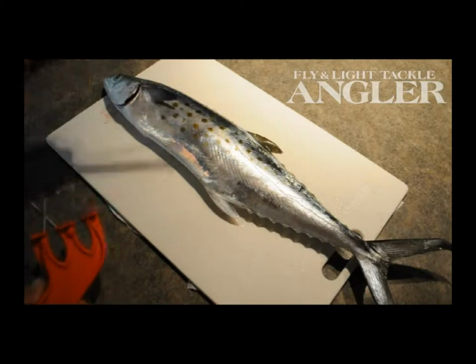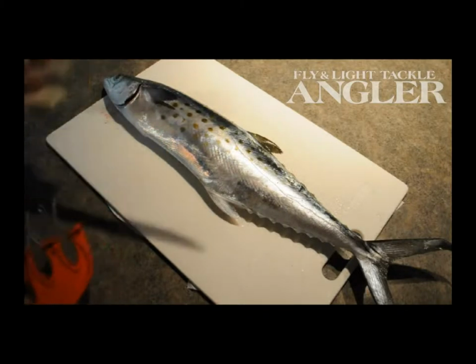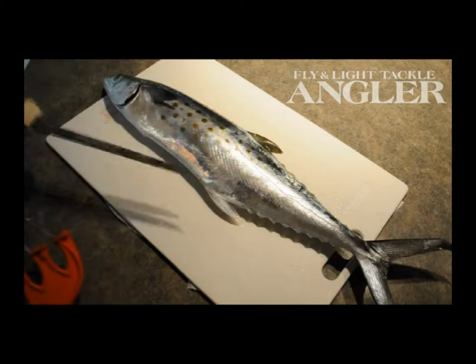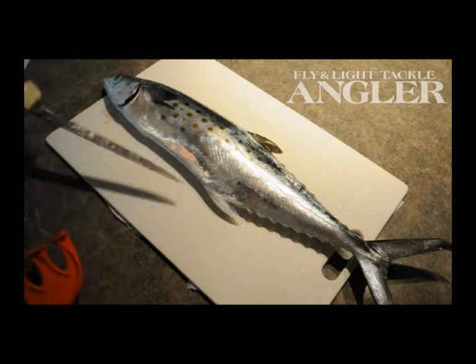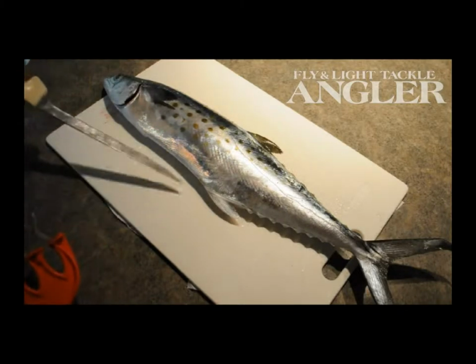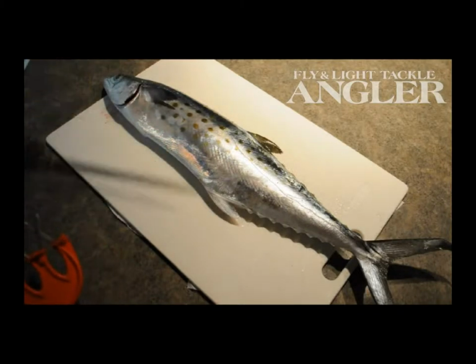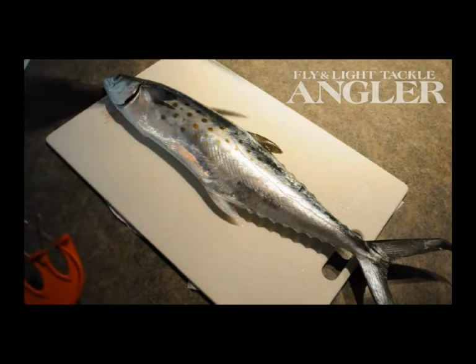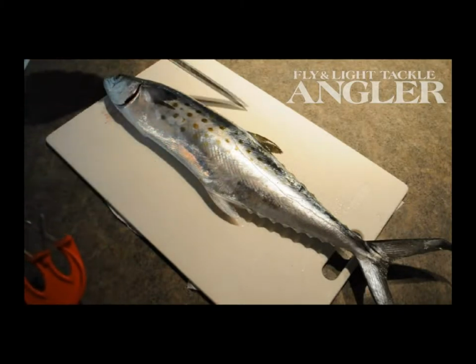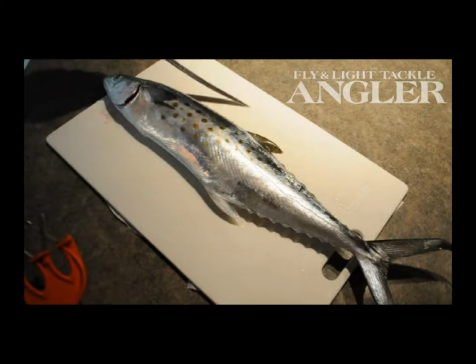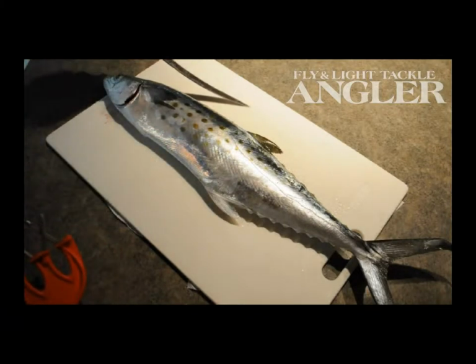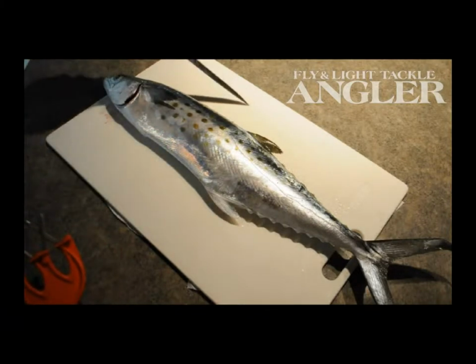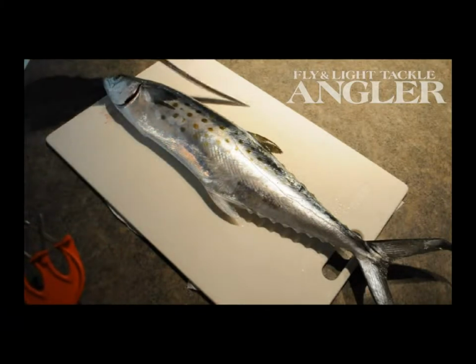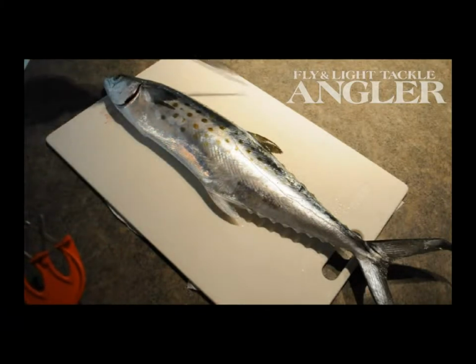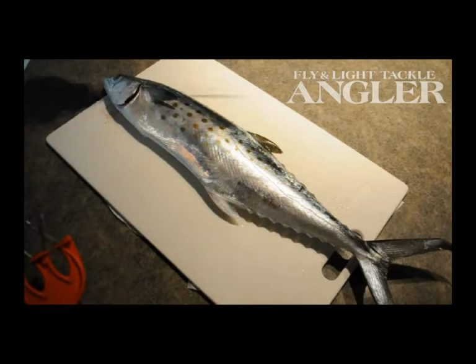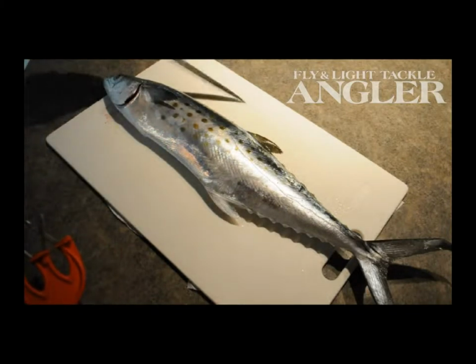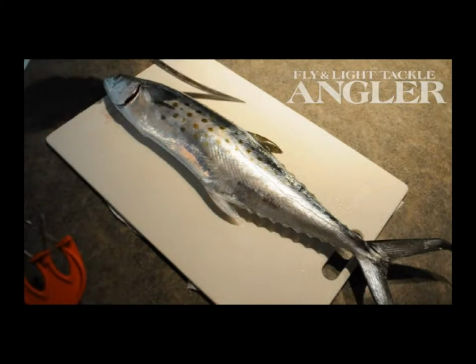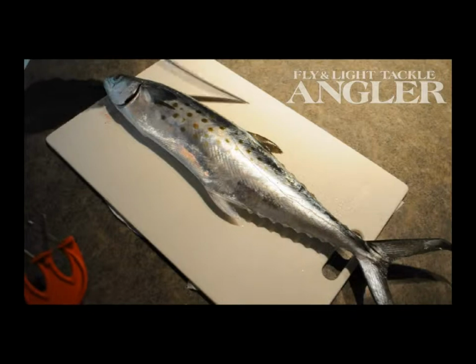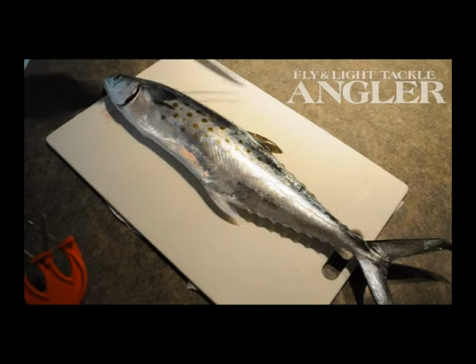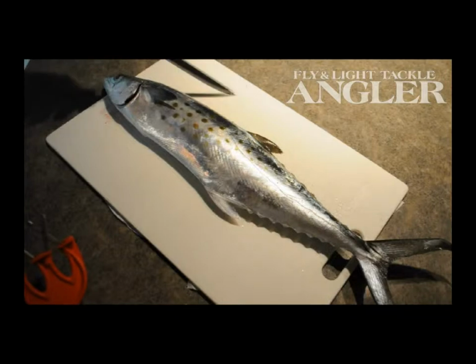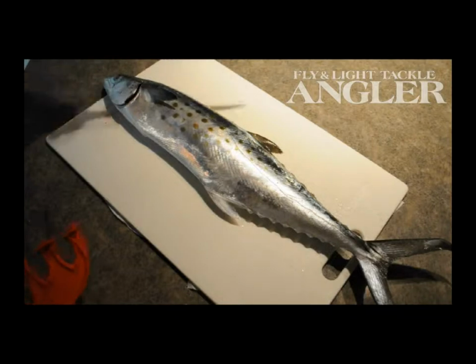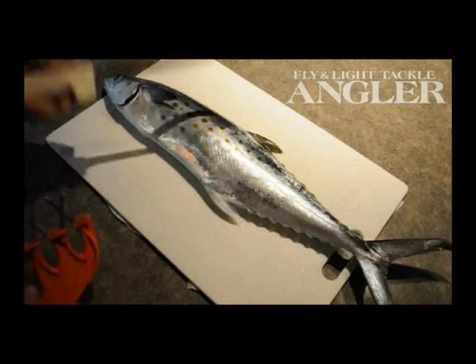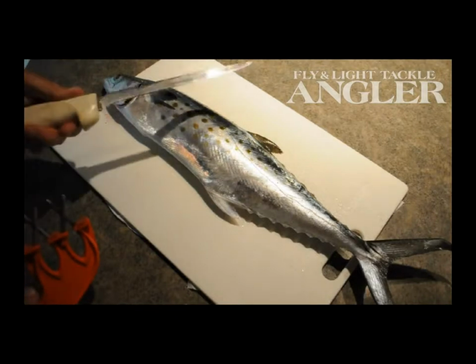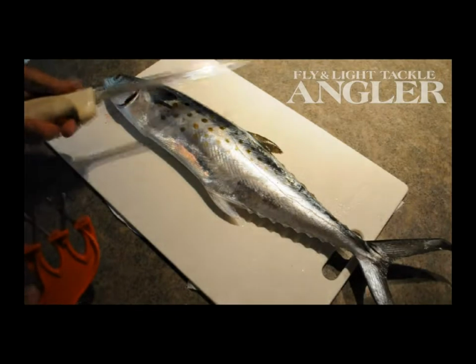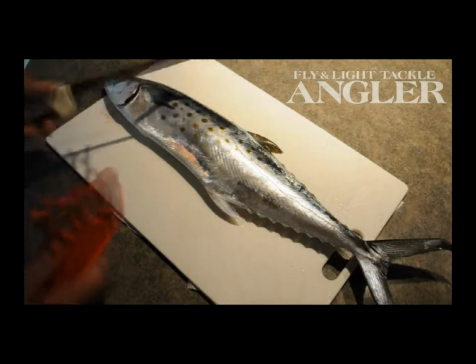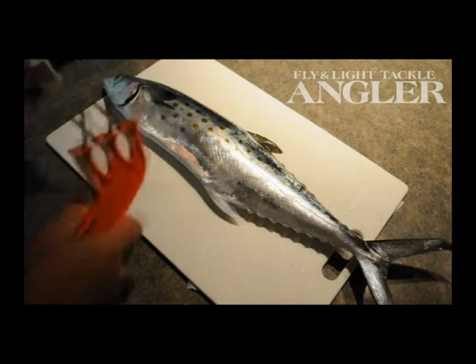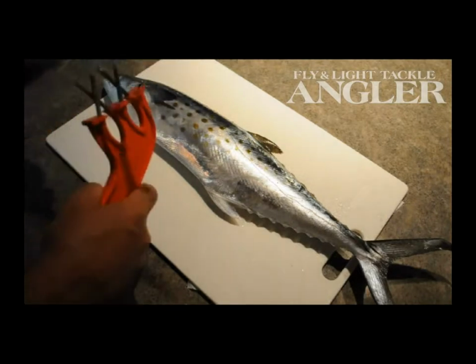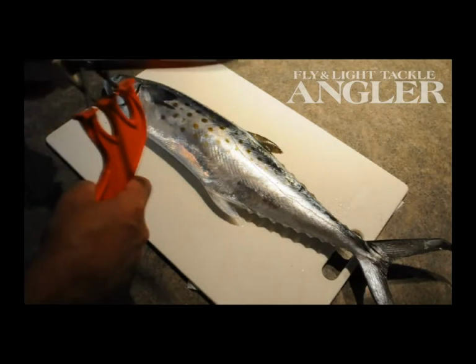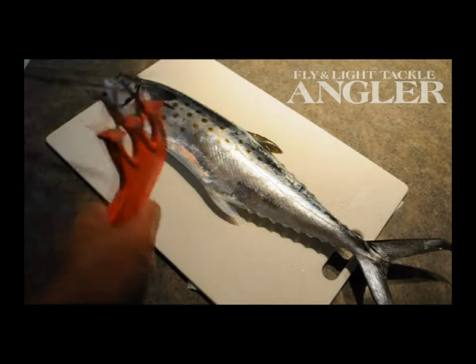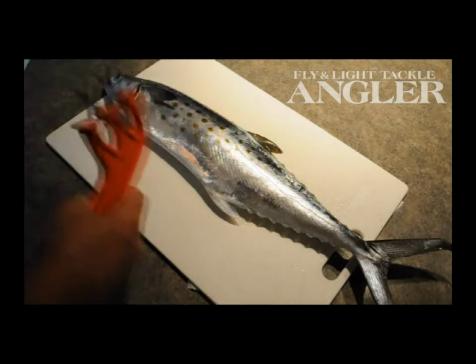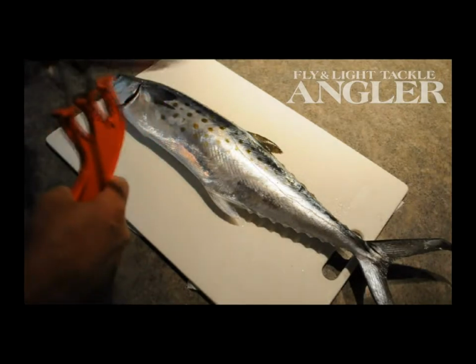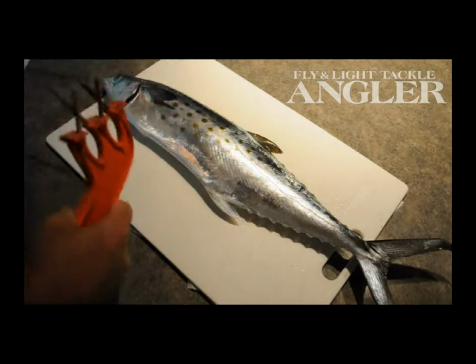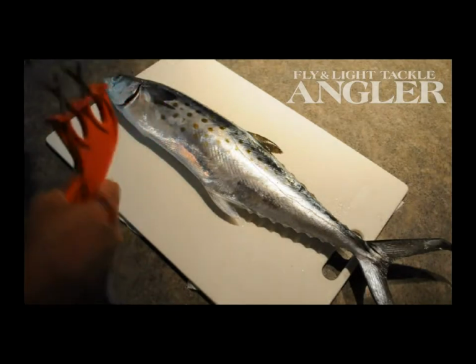The secret of all is to have a flexible, thin-bladed knife. This is a nine-inch knife, and you've got to have a good edge.